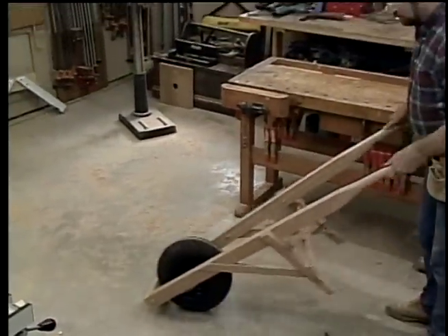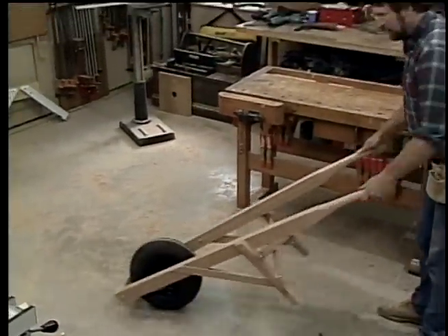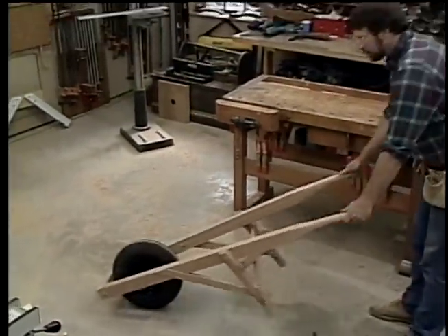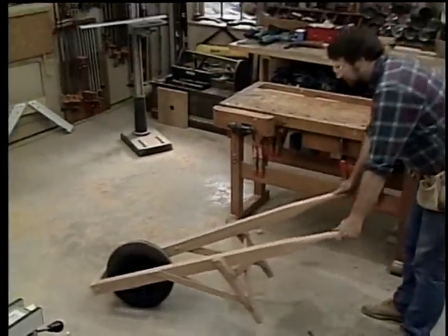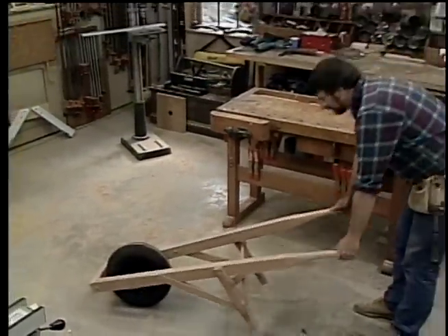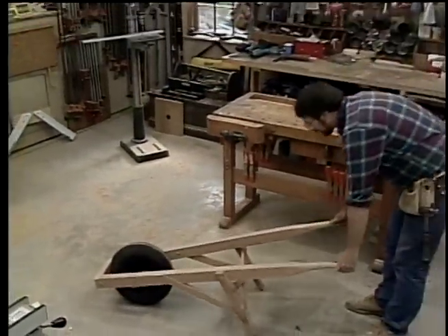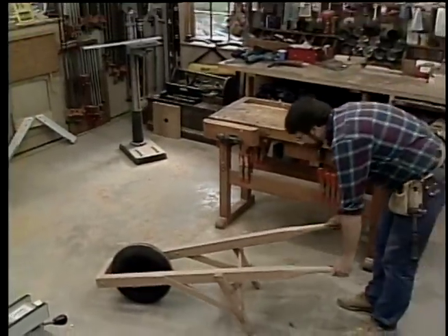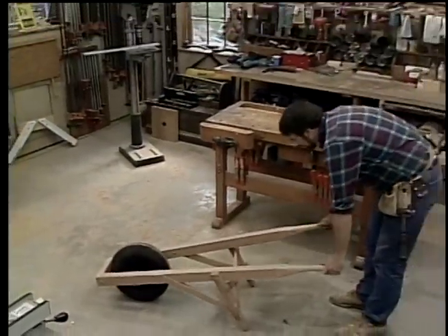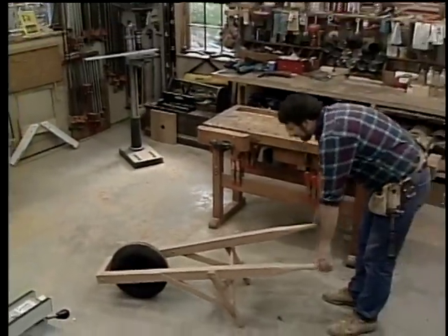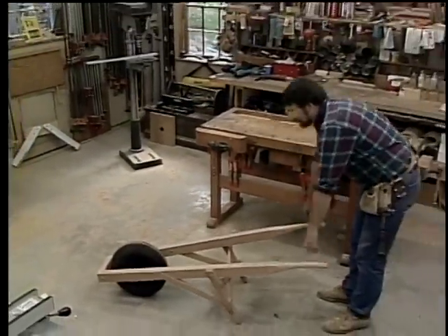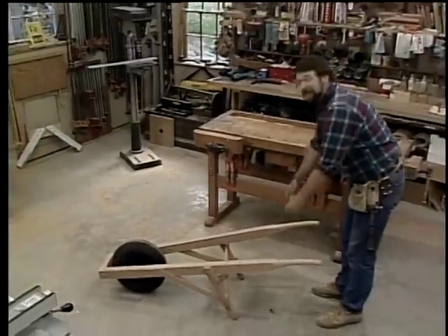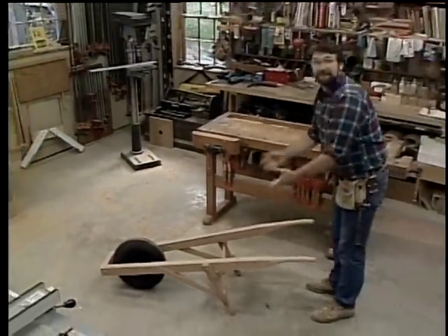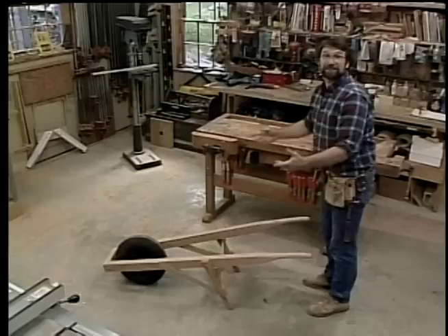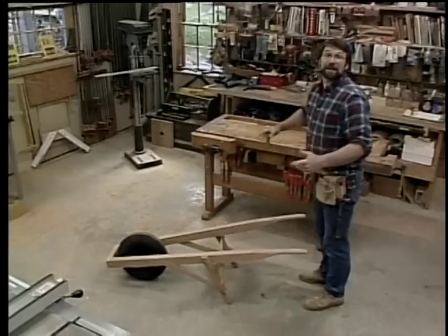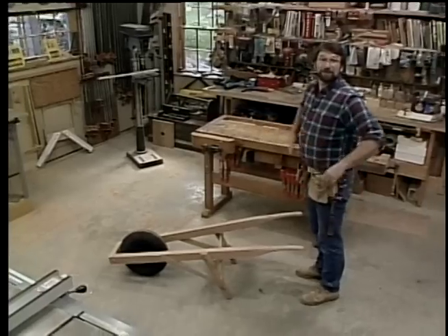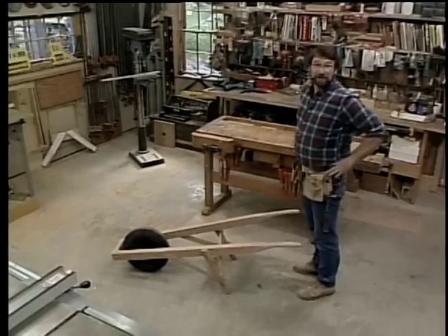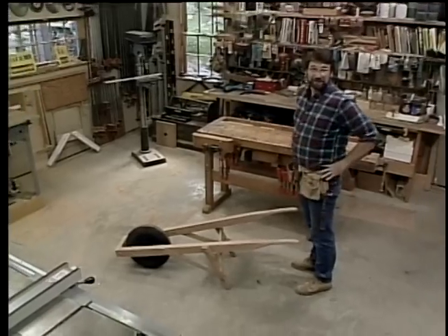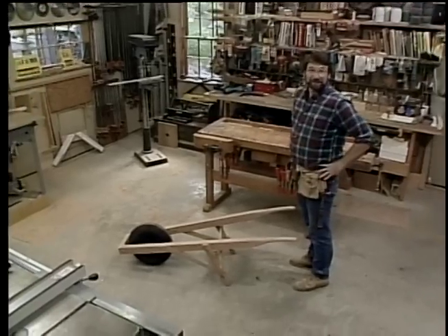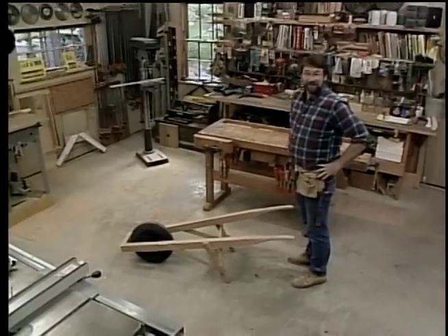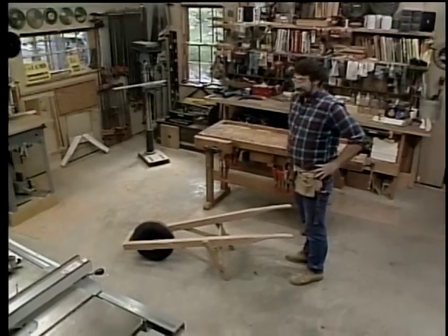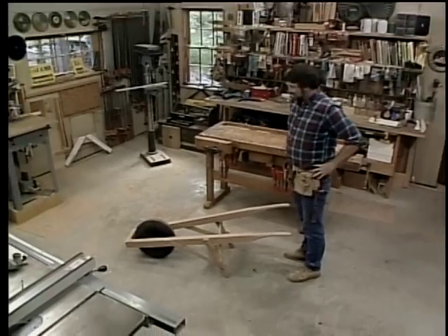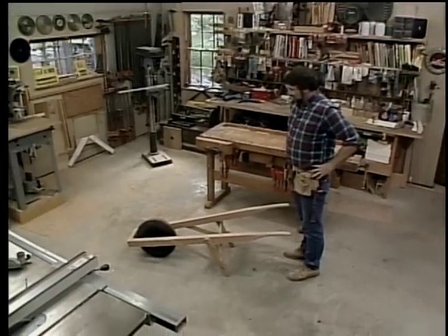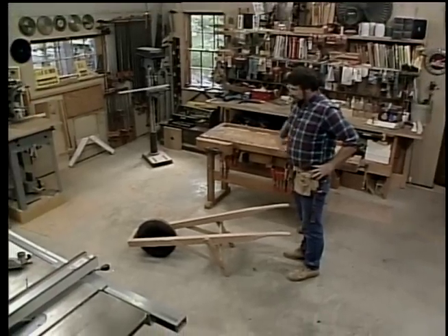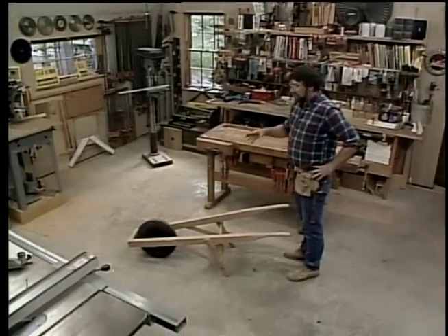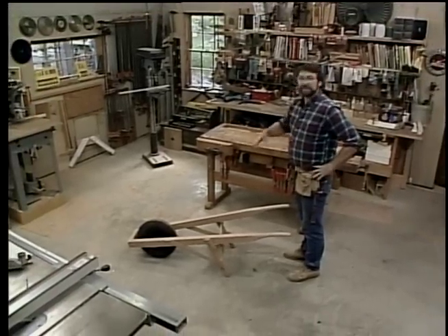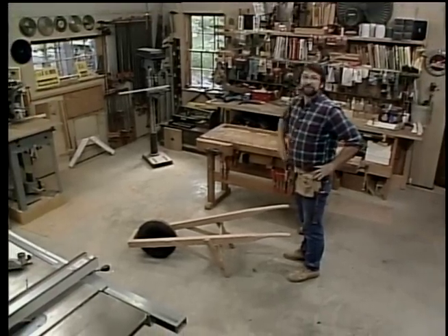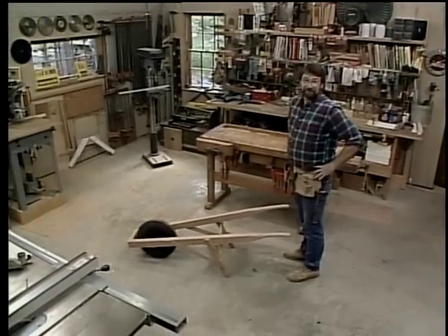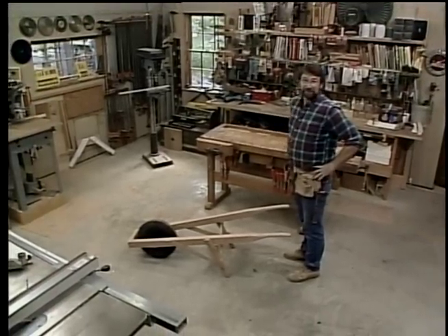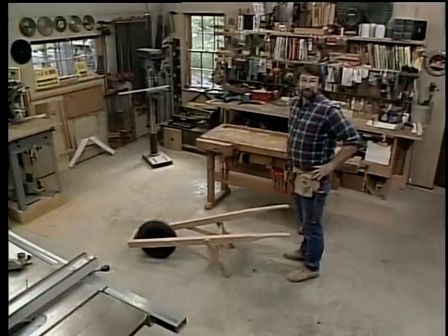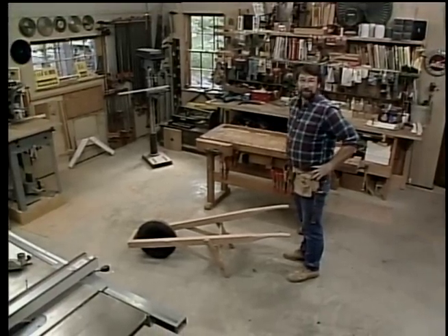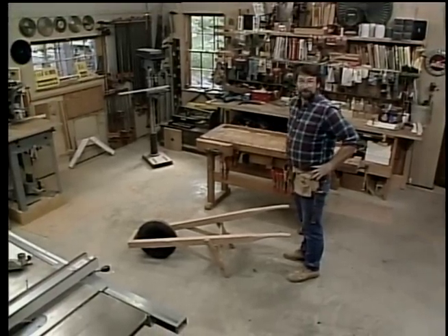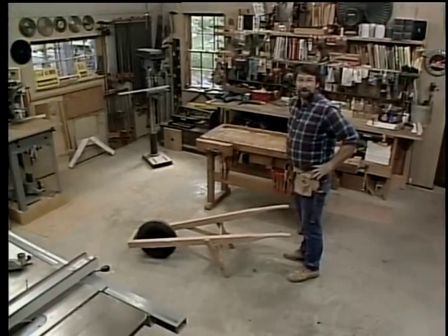The frame's built, and I think it's time to call it a day. We can easily finish it up tomorrow.